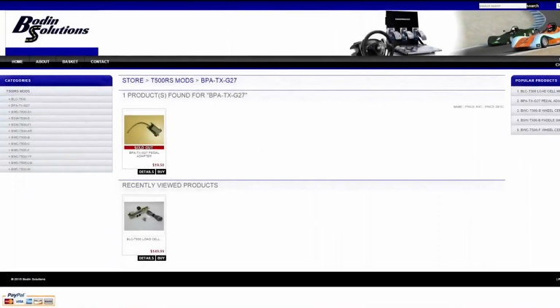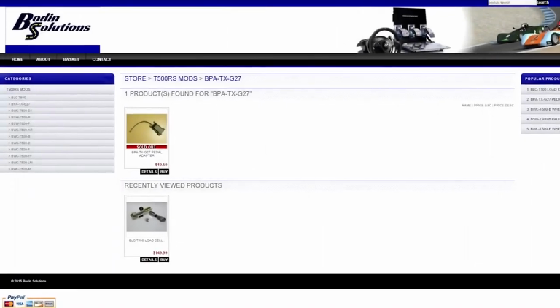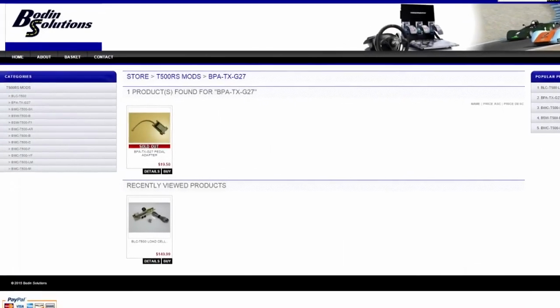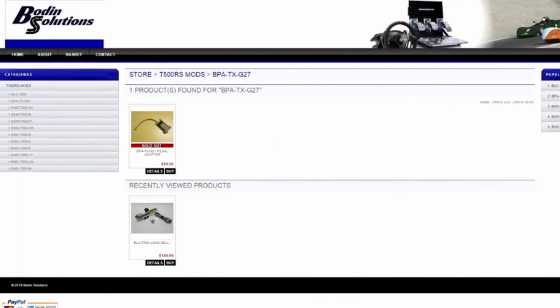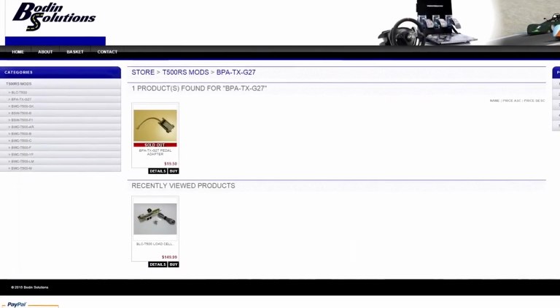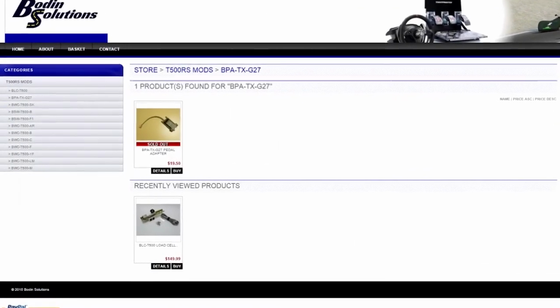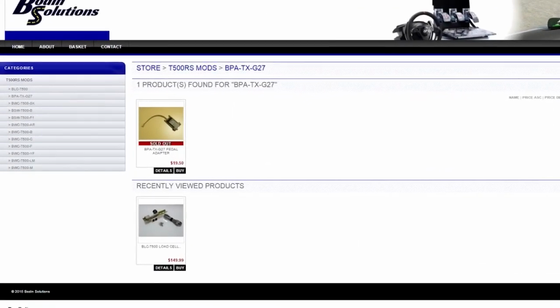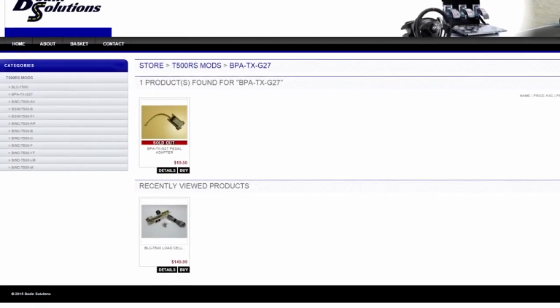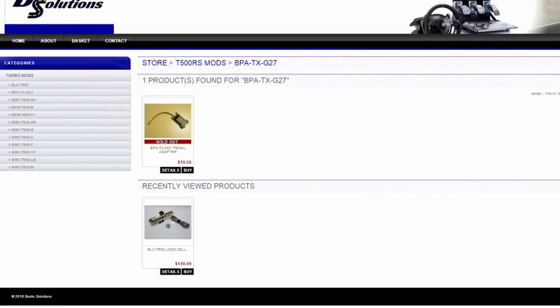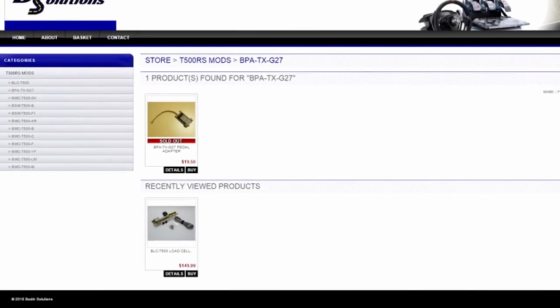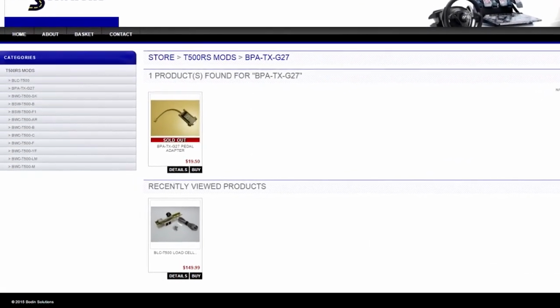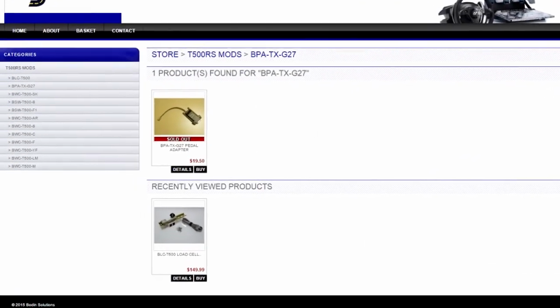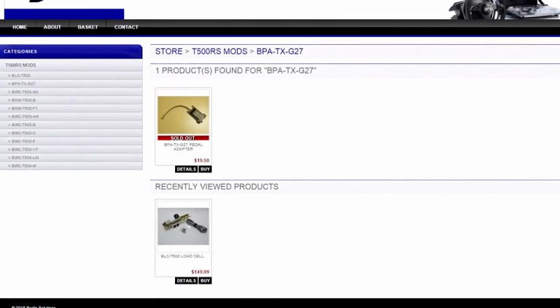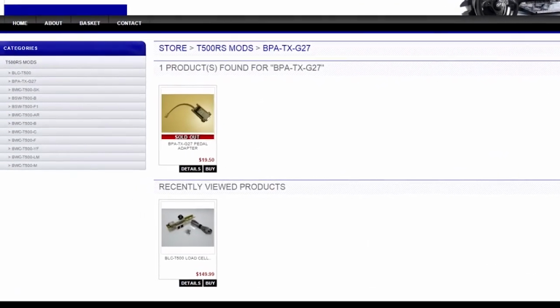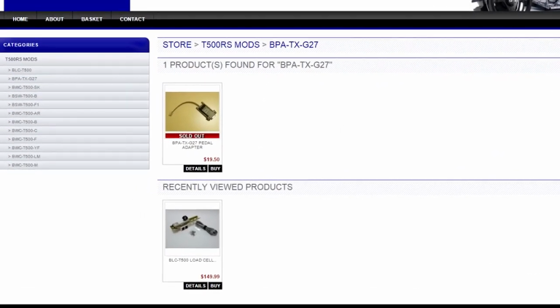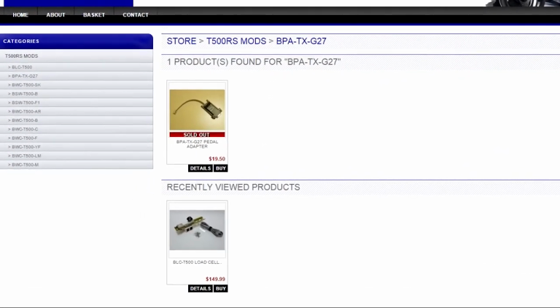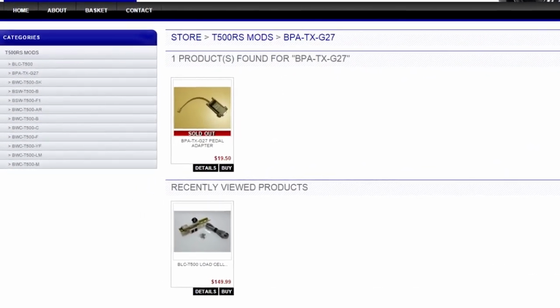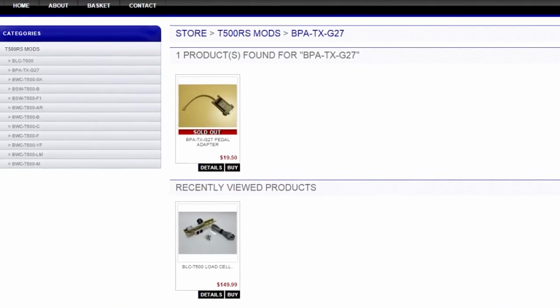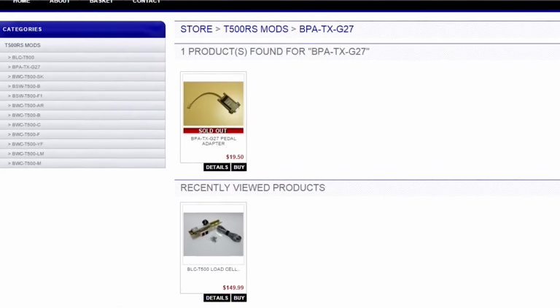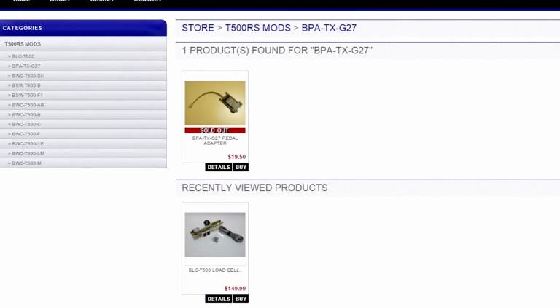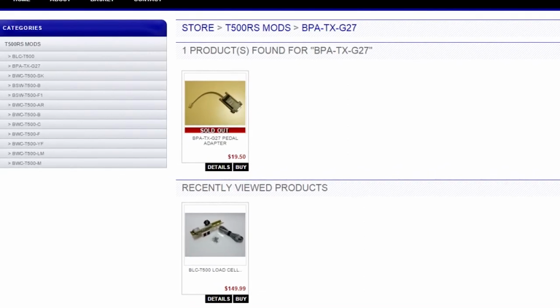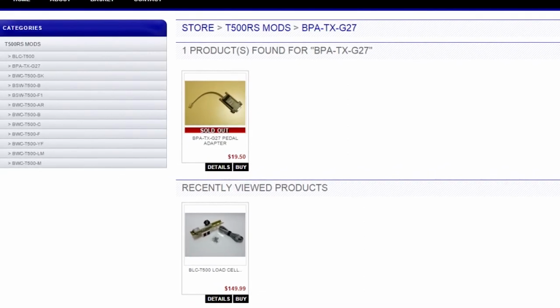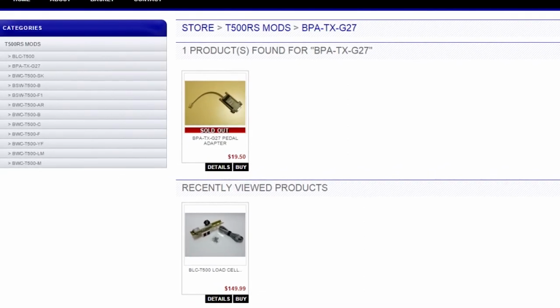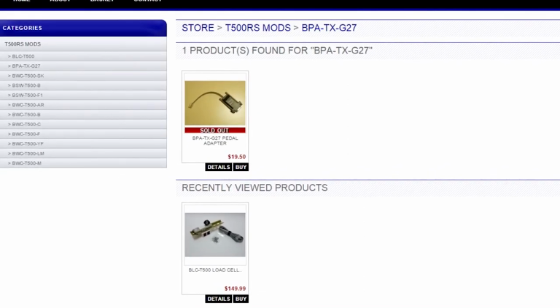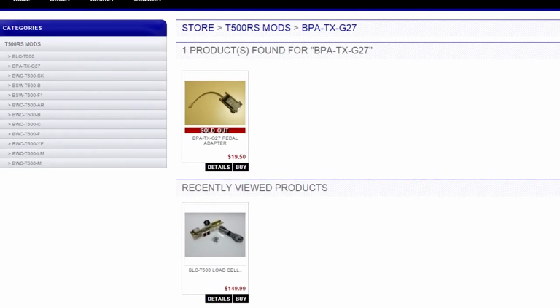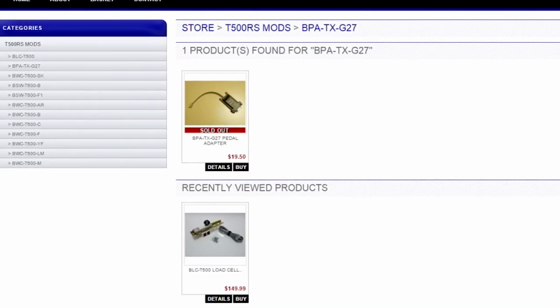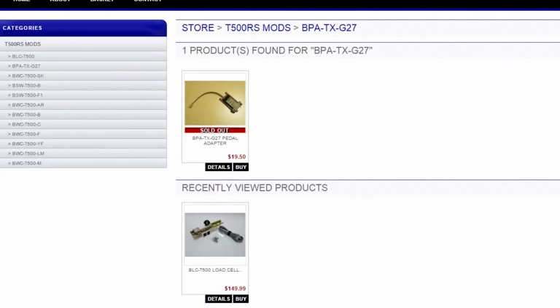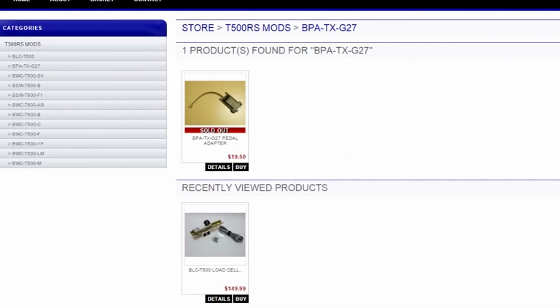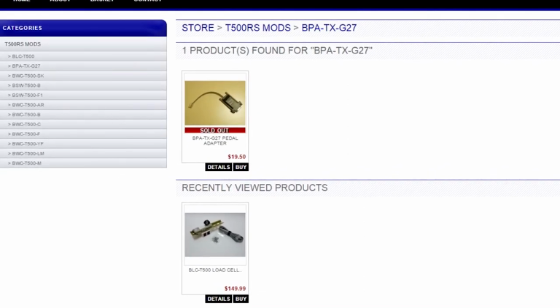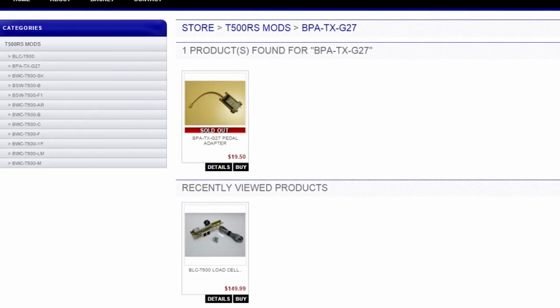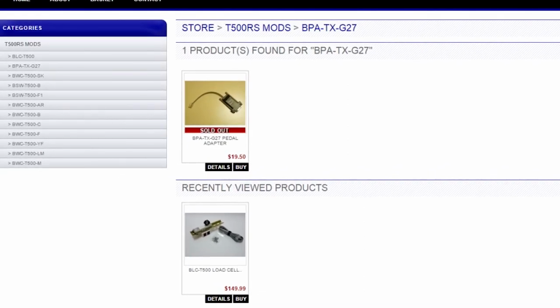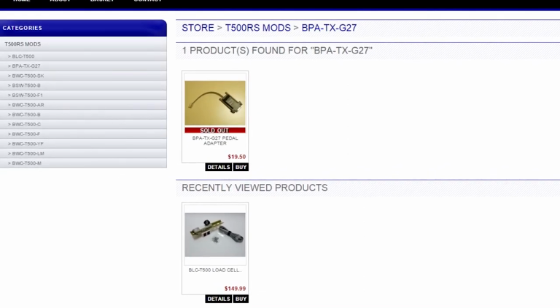Bowdoin Solutions produce the very best Lloyd's Hell mods and pedal adapters to use with Thrustmaster wheels. You can order yours now at BowdoinSolutions.com.